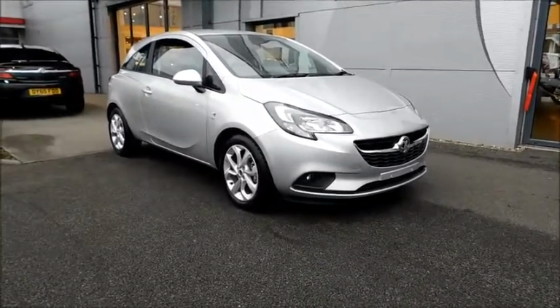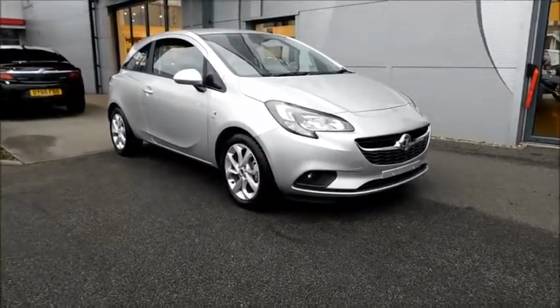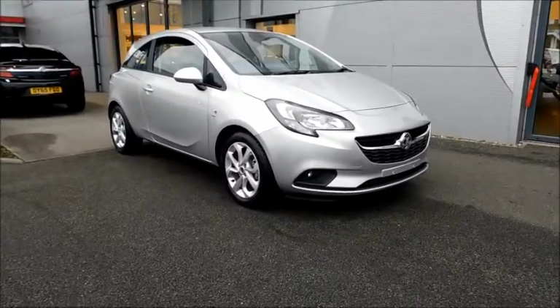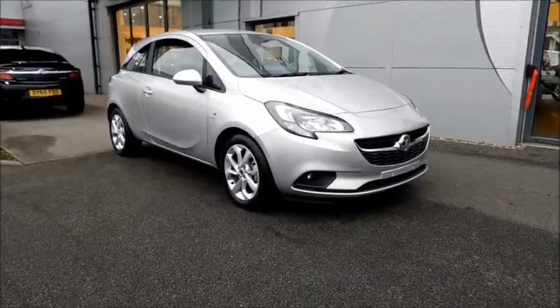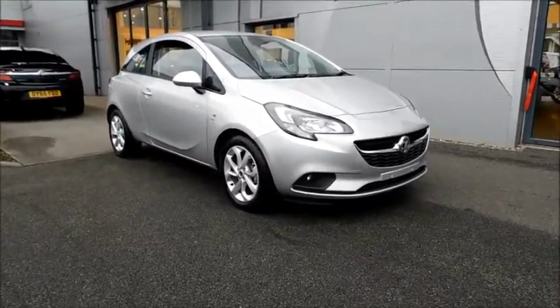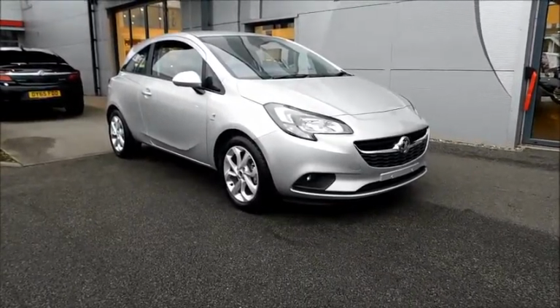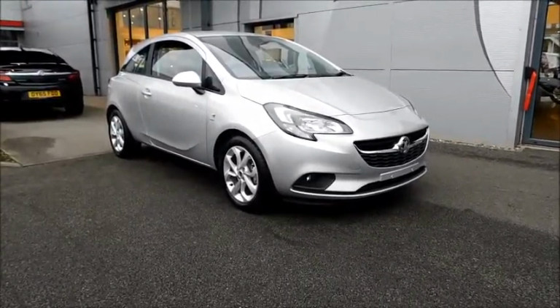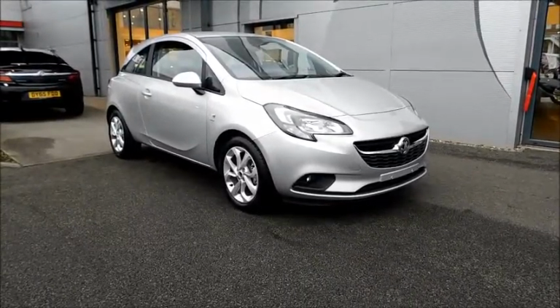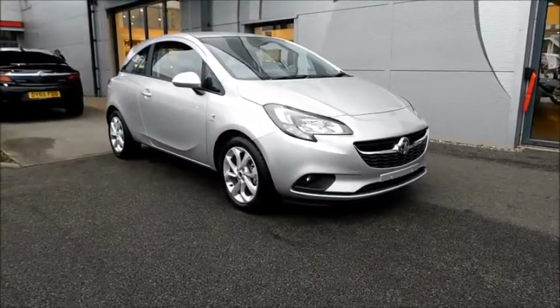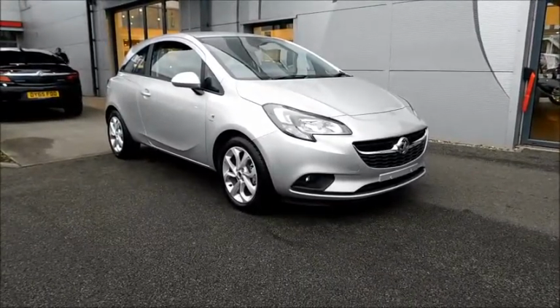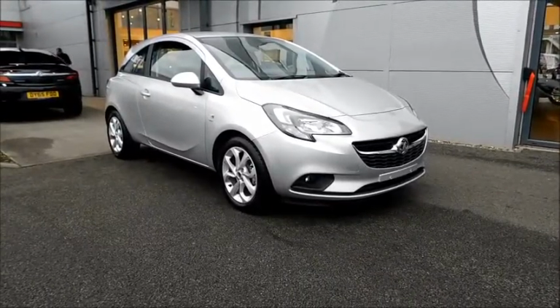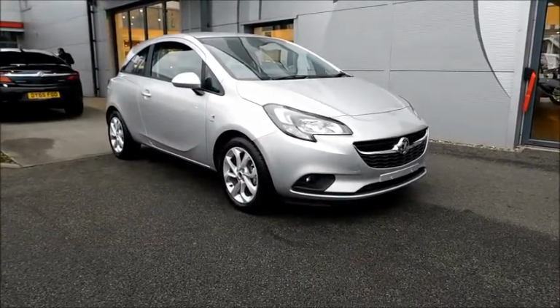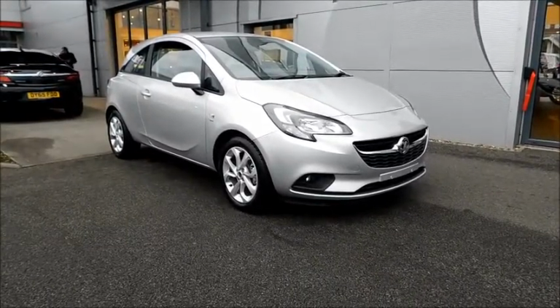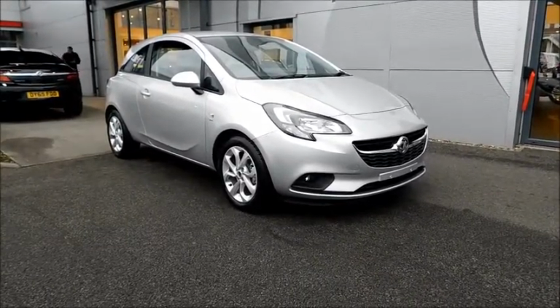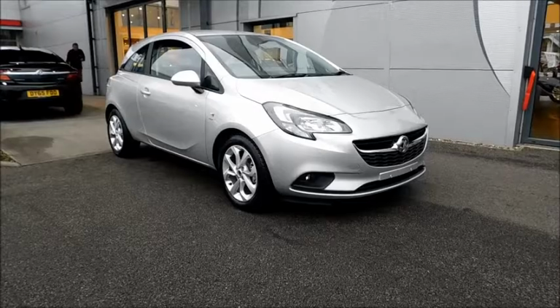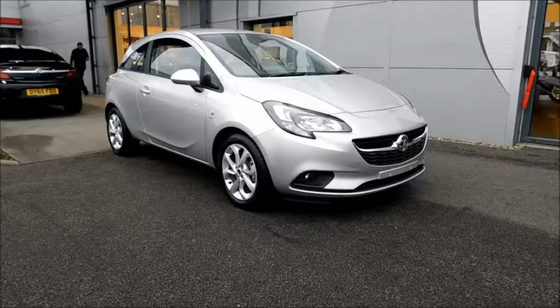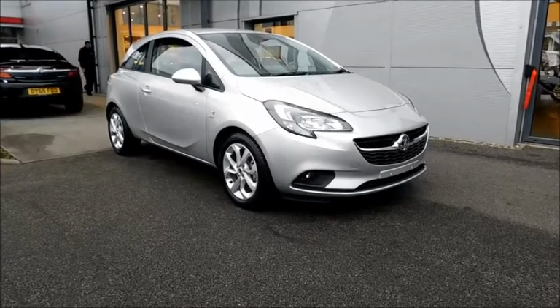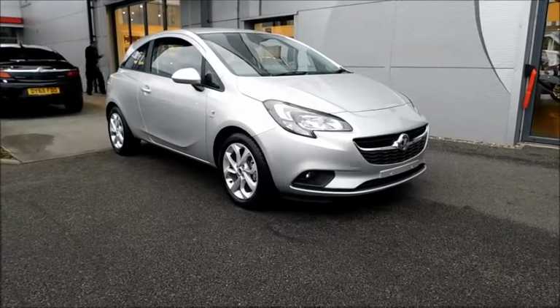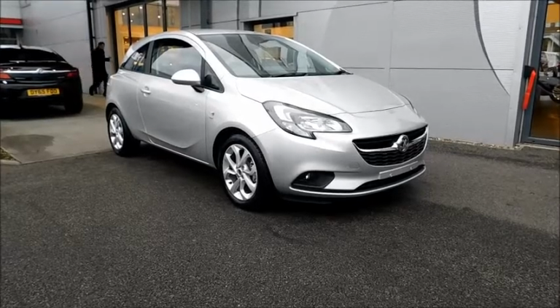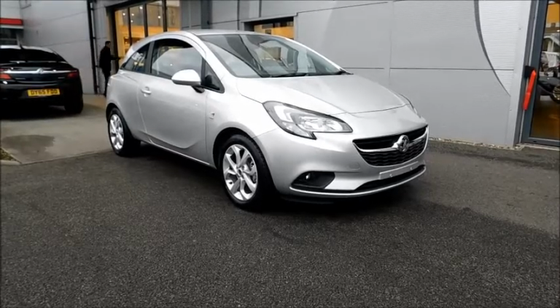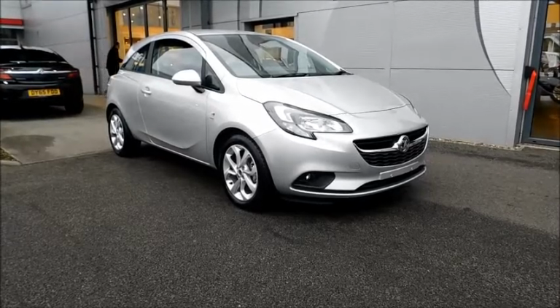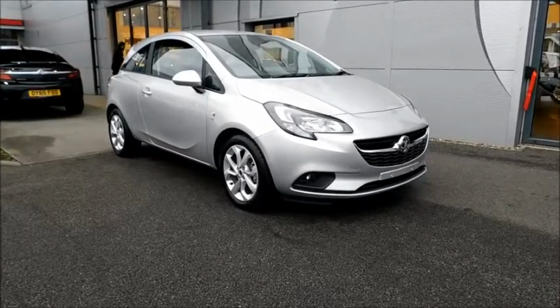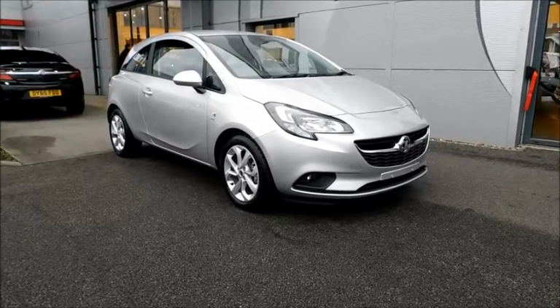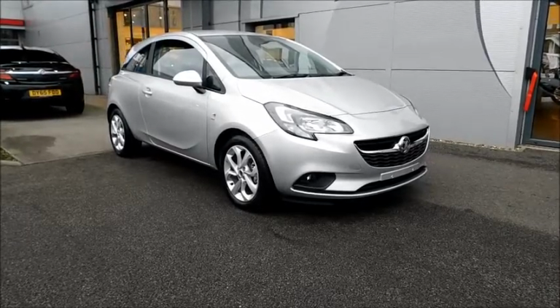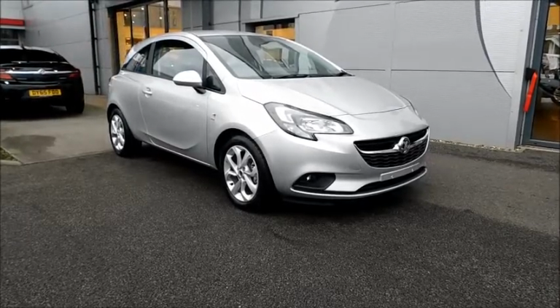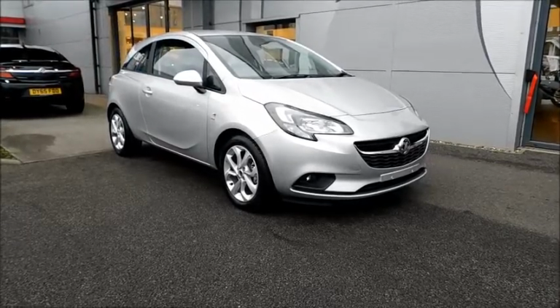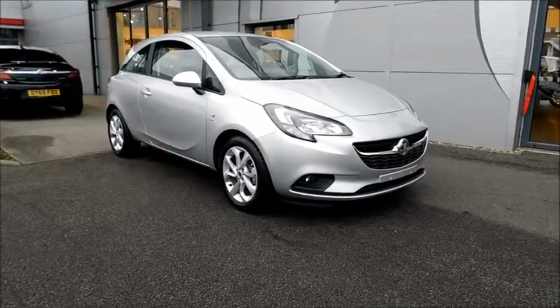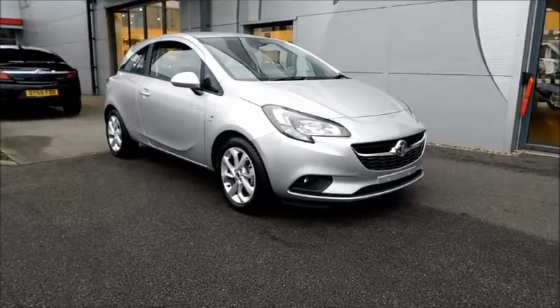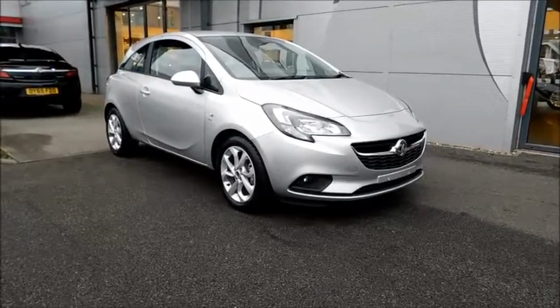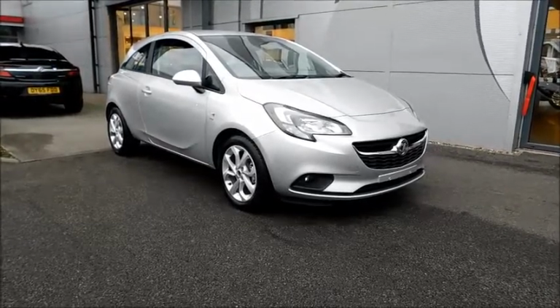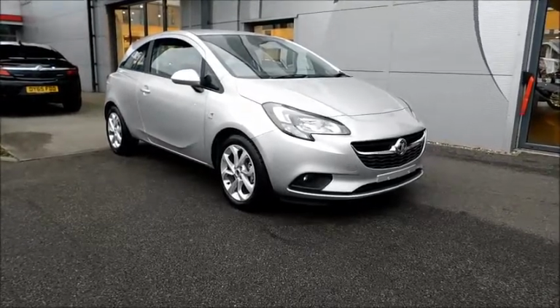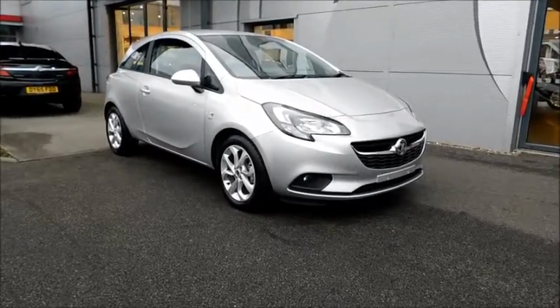This car has a CO2 figure of 118 grams per kilometre, which equates to a road fund licence fee of just £30 annually.